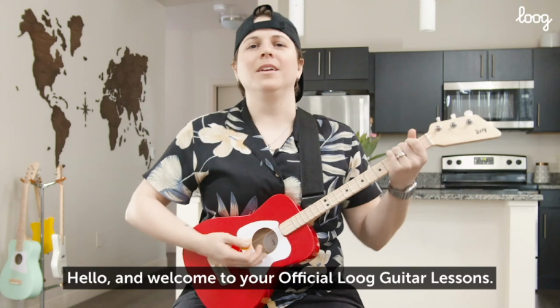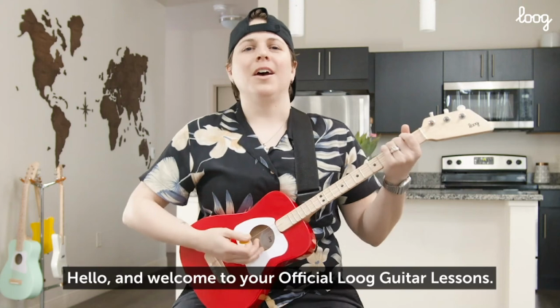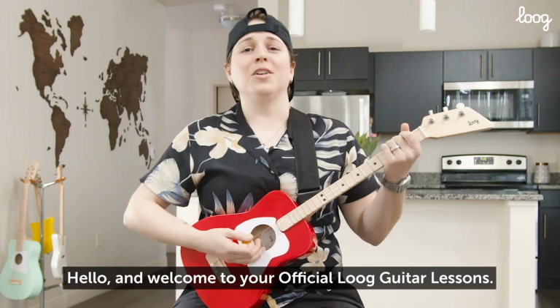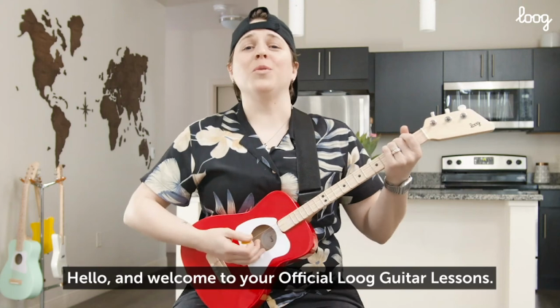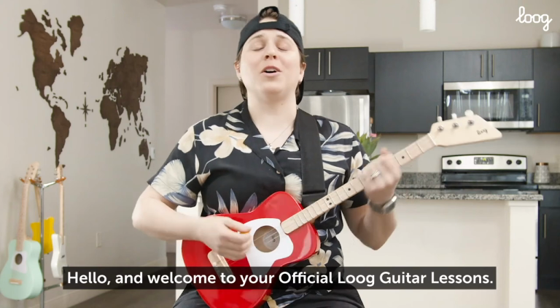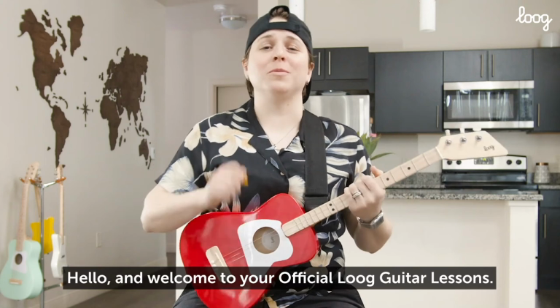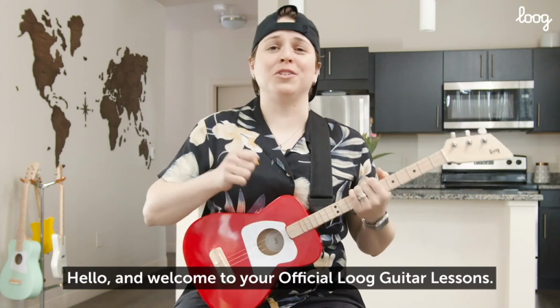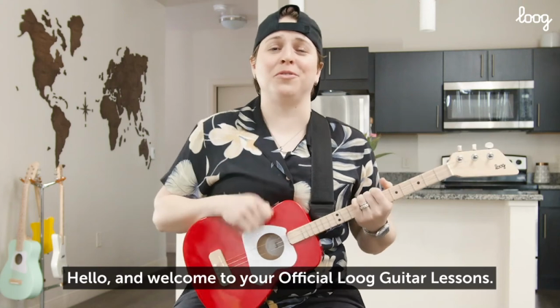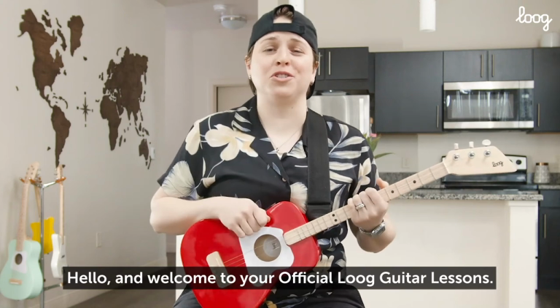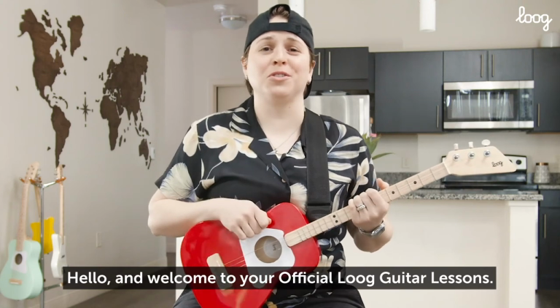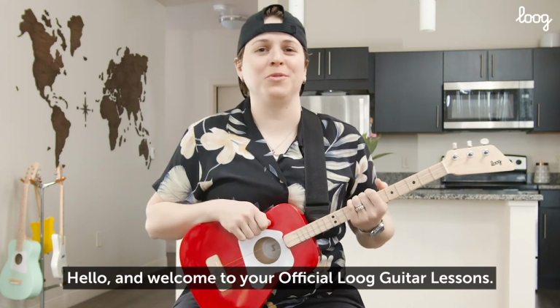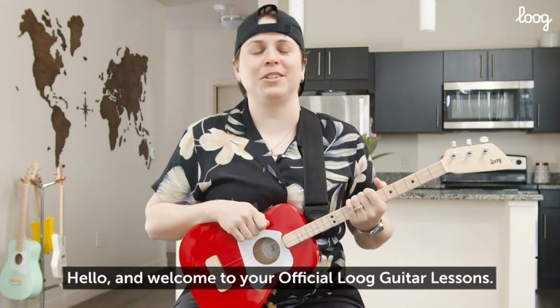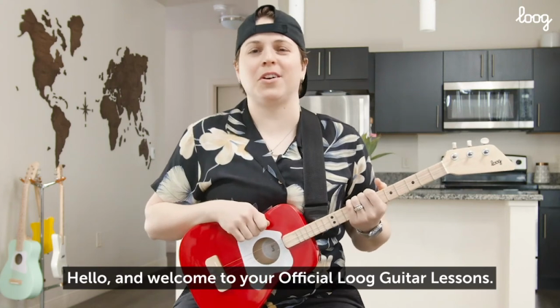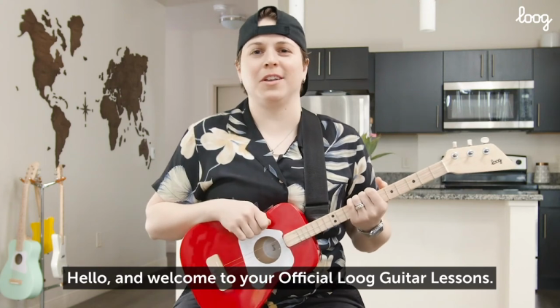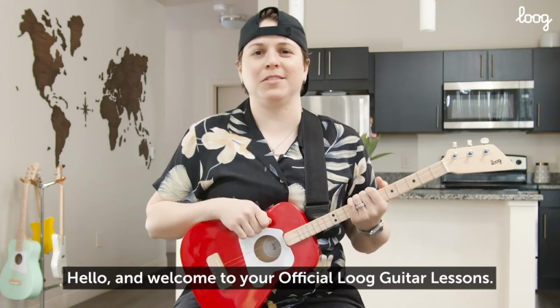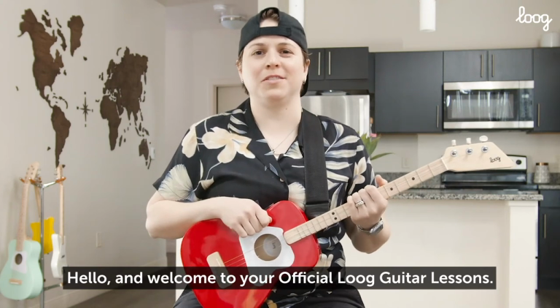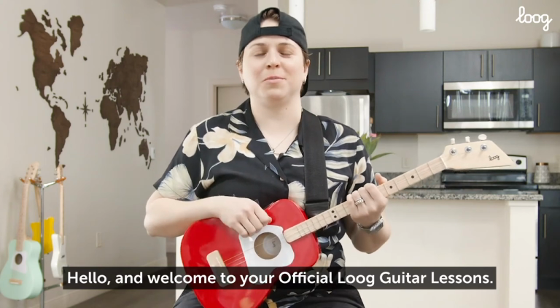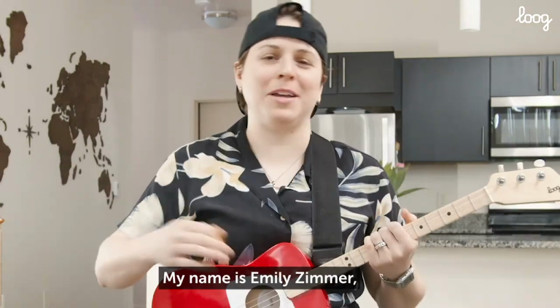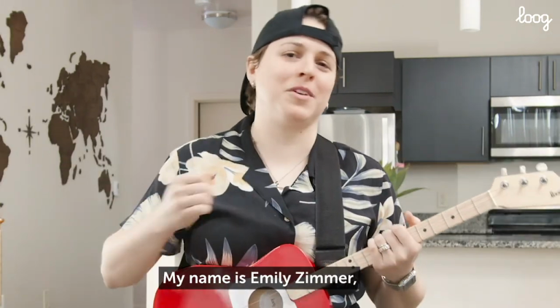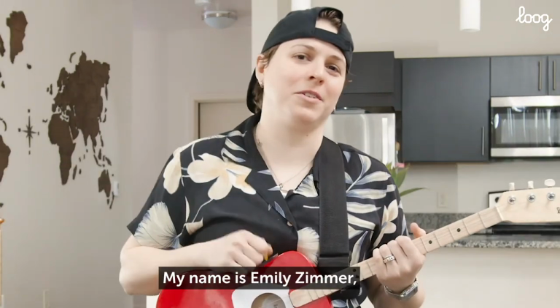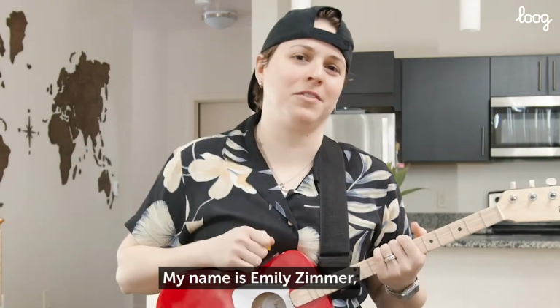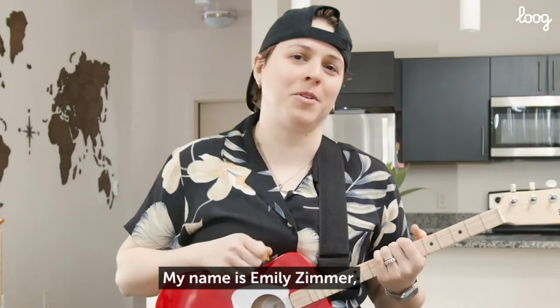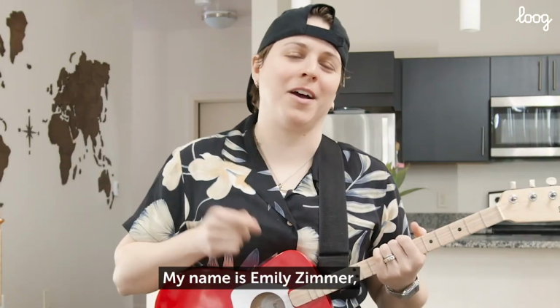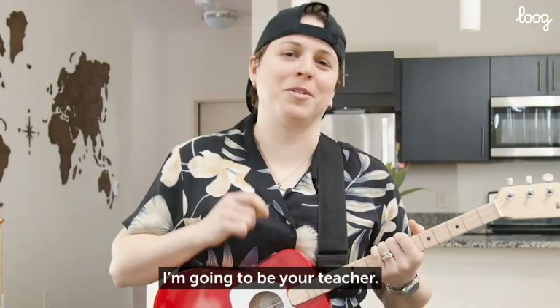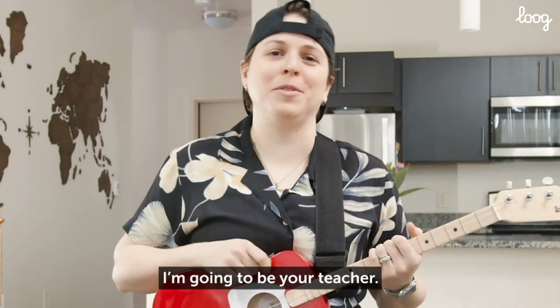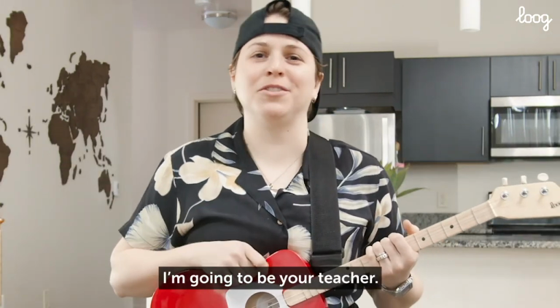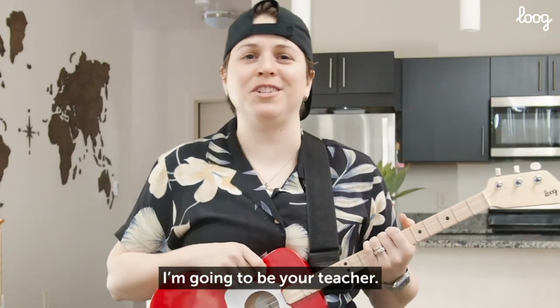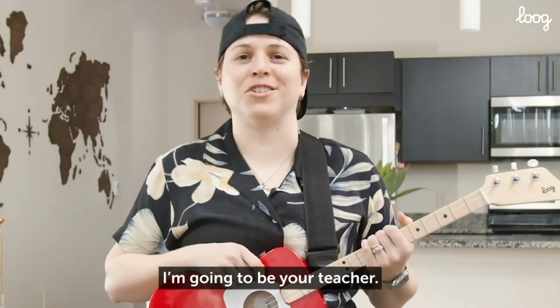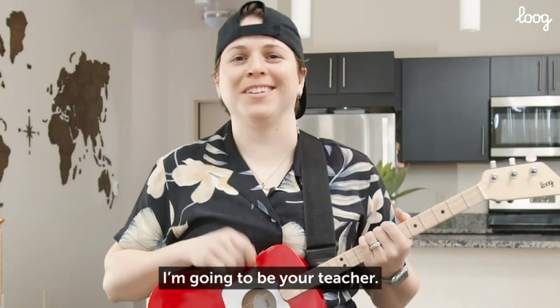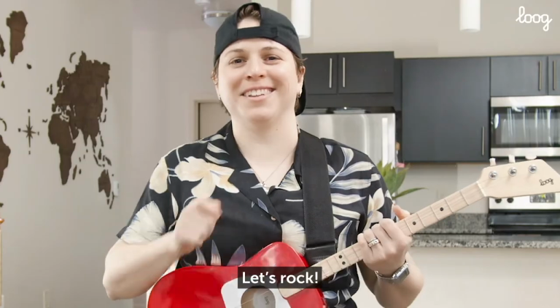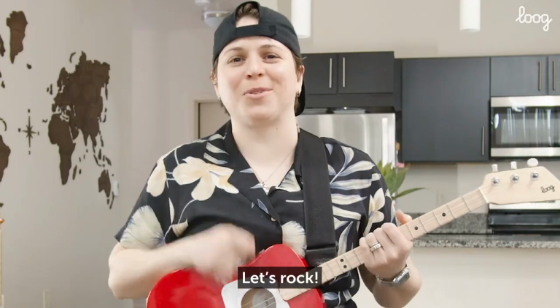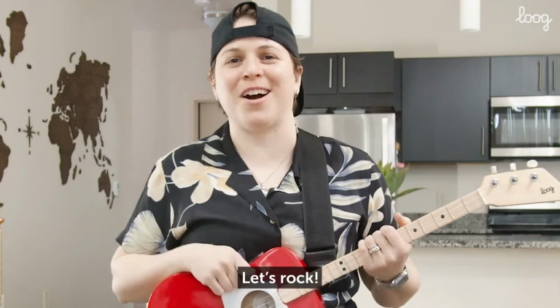Hello and welcome to your official Lug Guitar Lessons. My name is Emily Zimmer. I'm going to be your teacher. Let's rock.